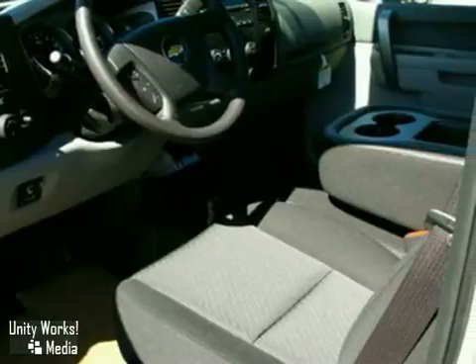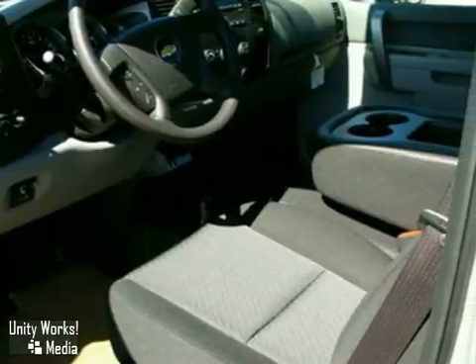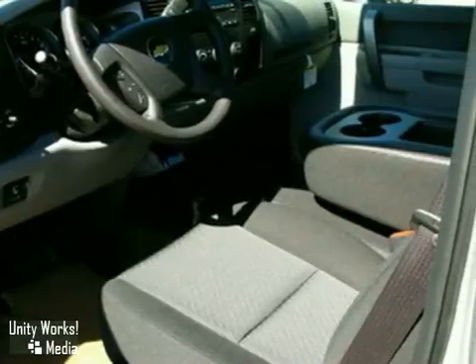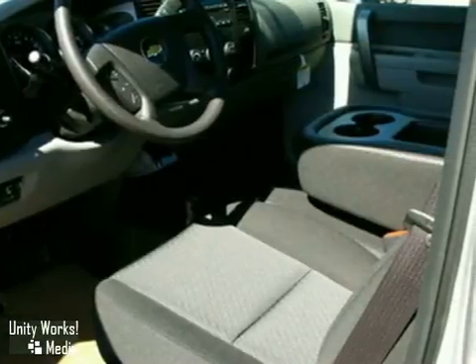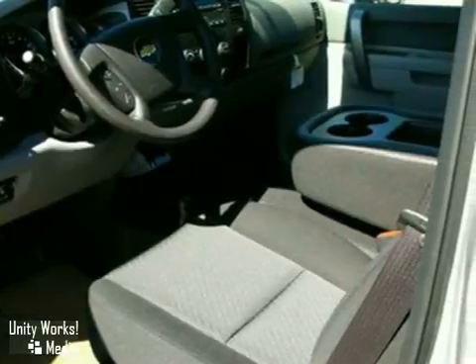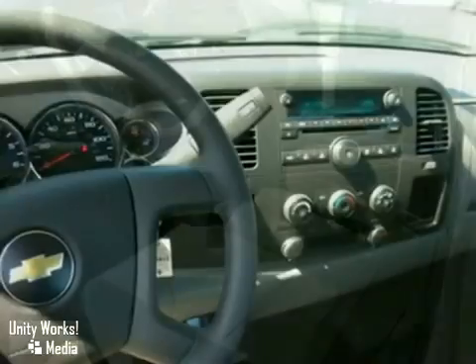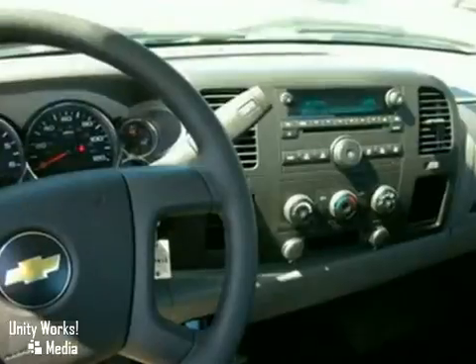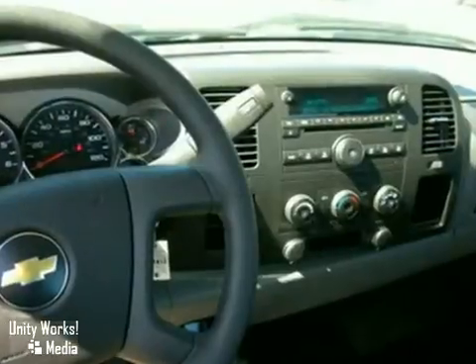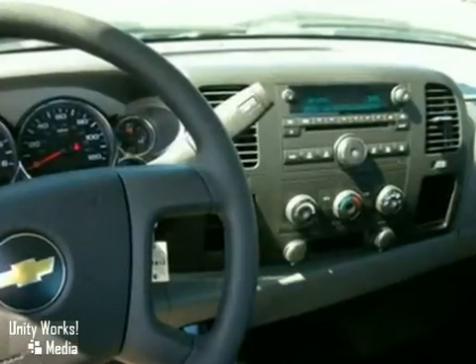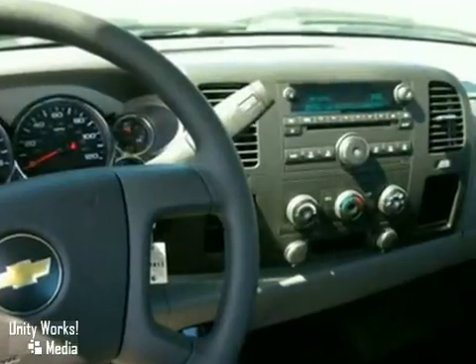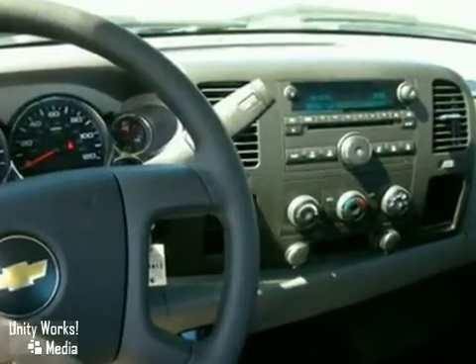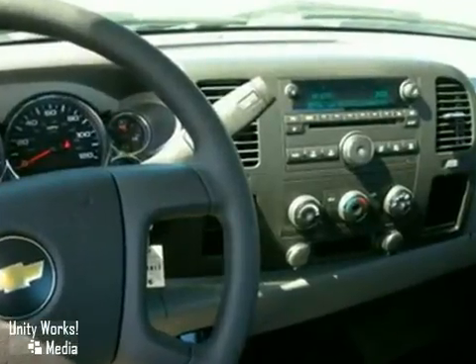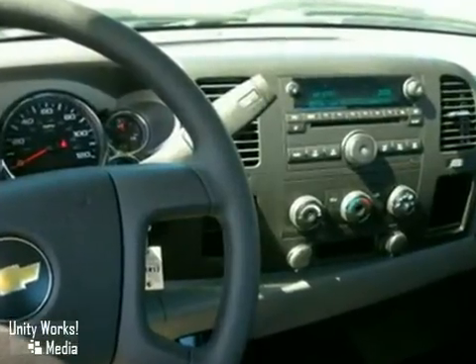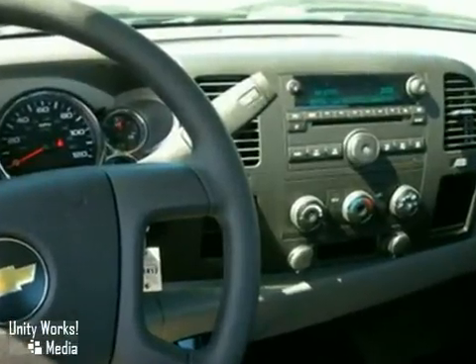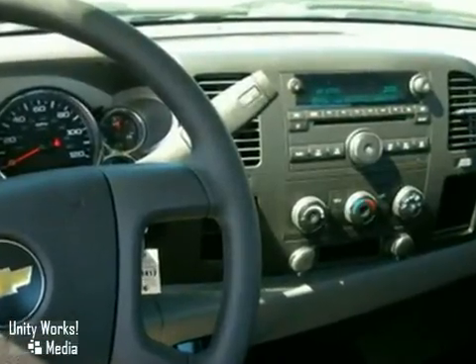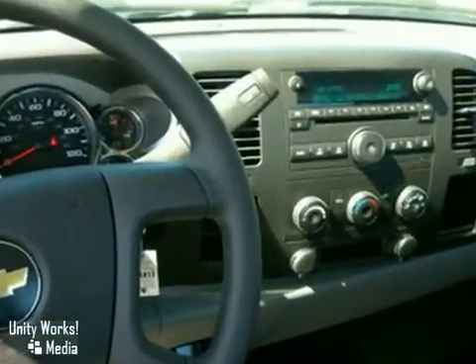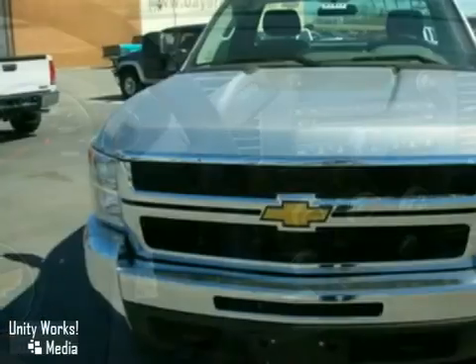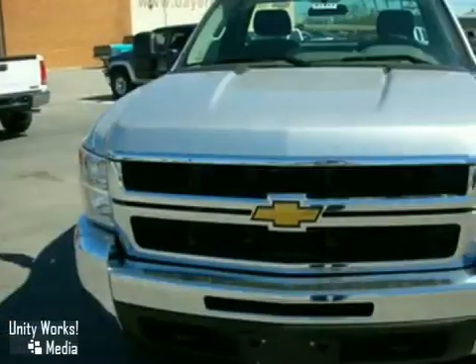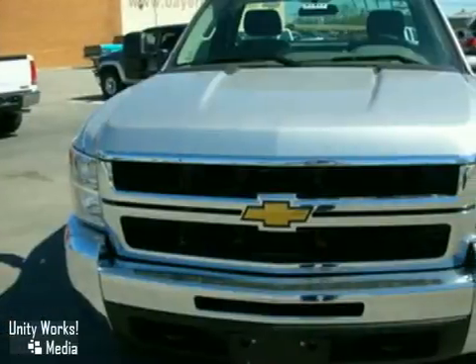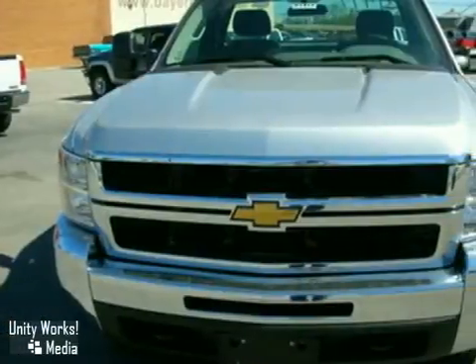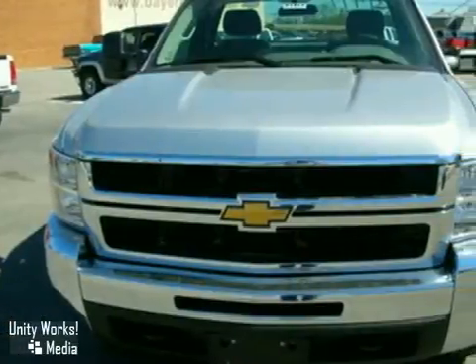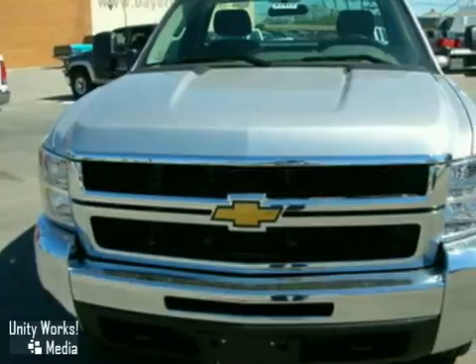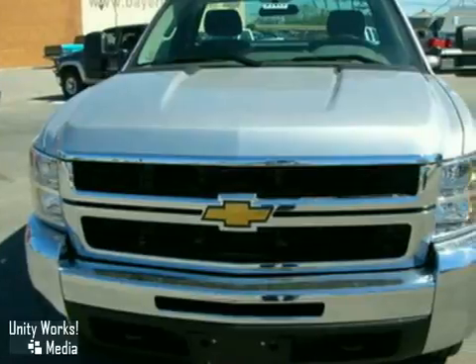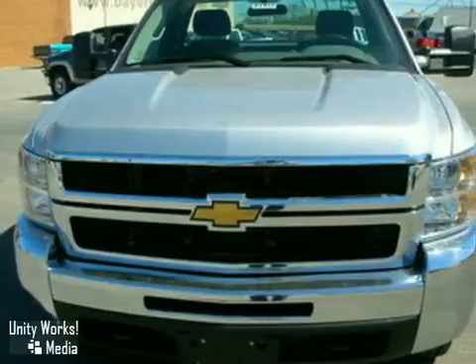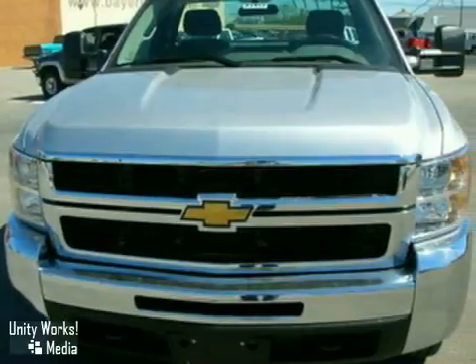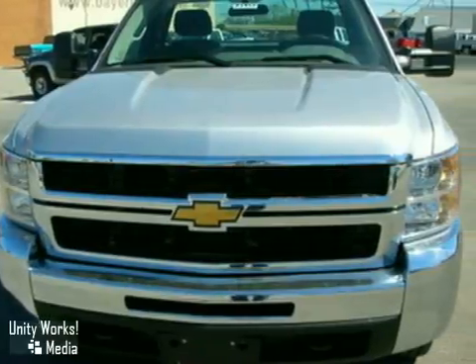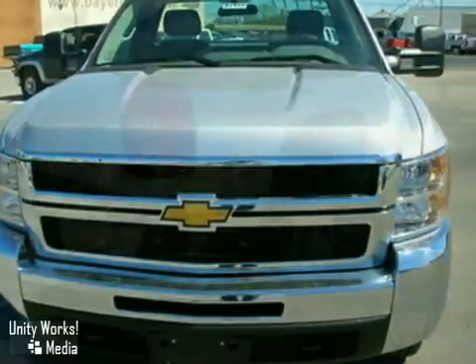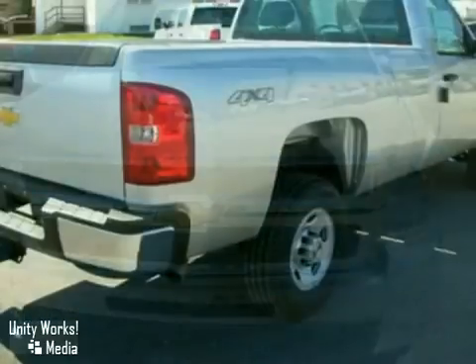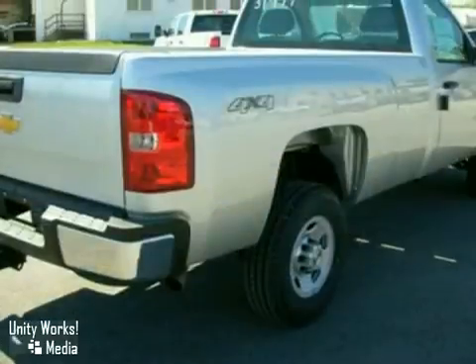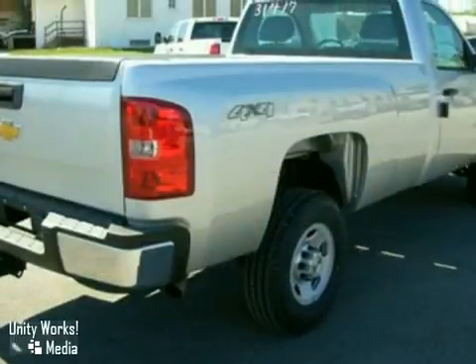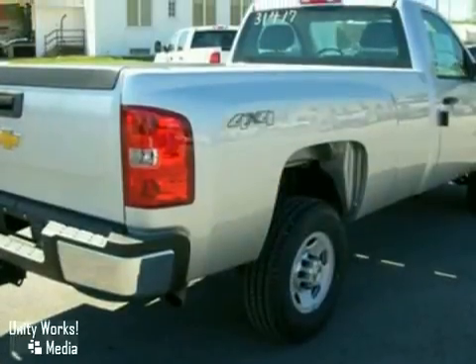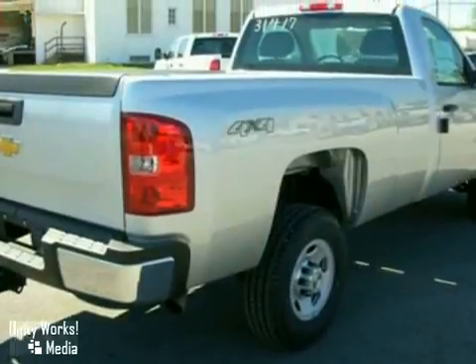It has an AM-FM stereo, a tire pressure monitoring system, and front tow hooks. And it also has multiple airbags and four-wheel anti-lock brakes.